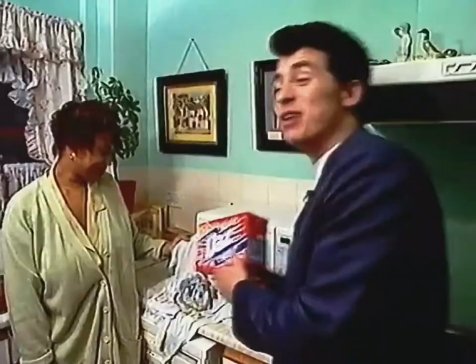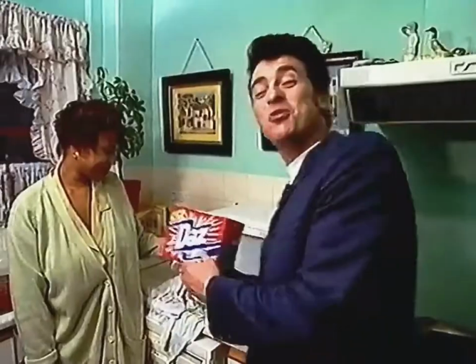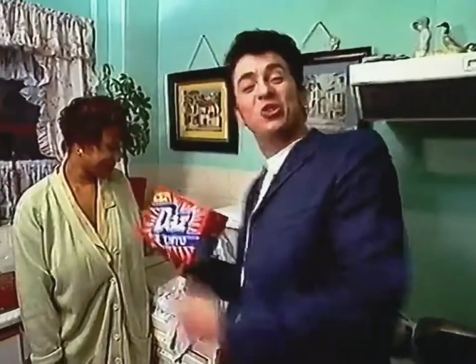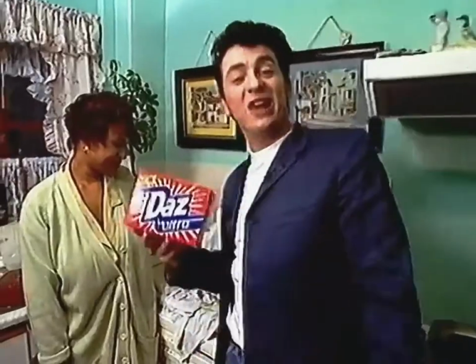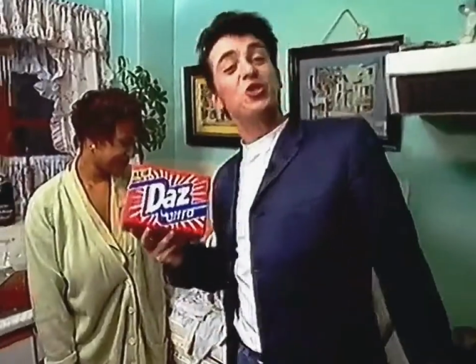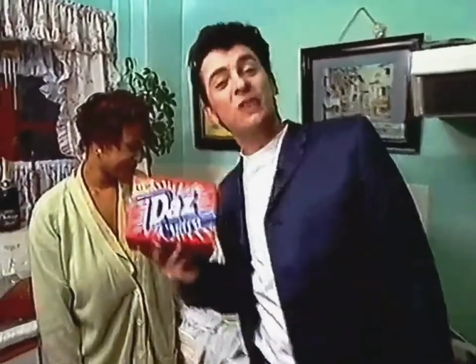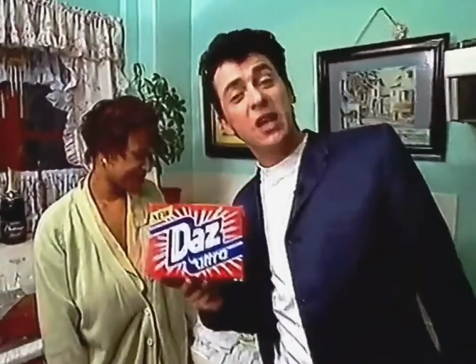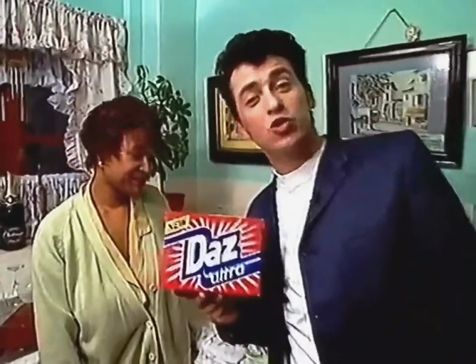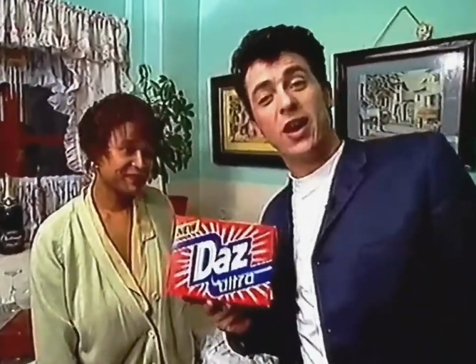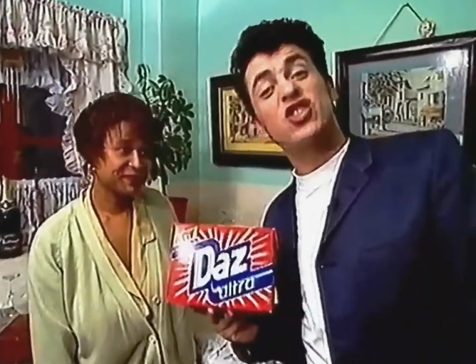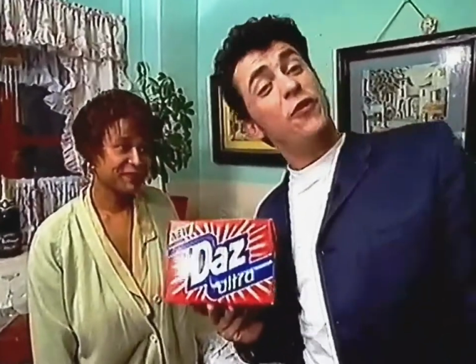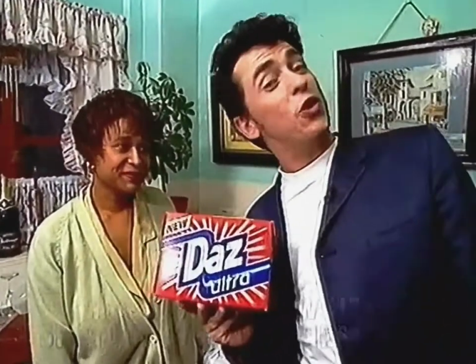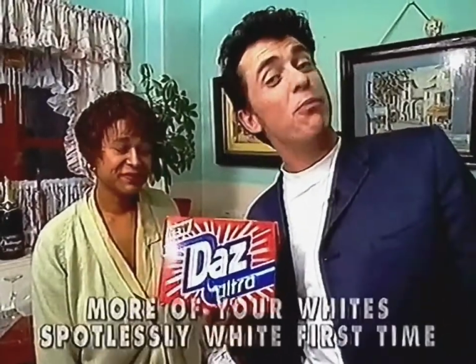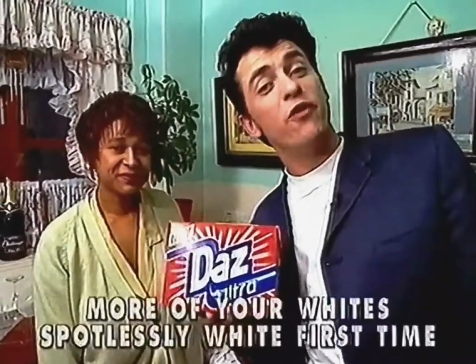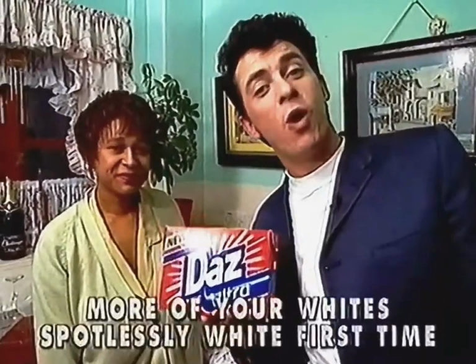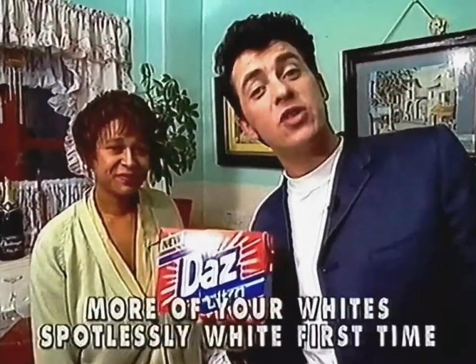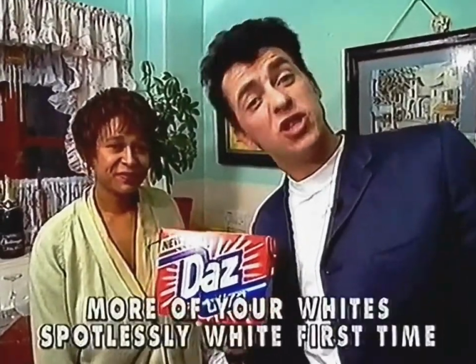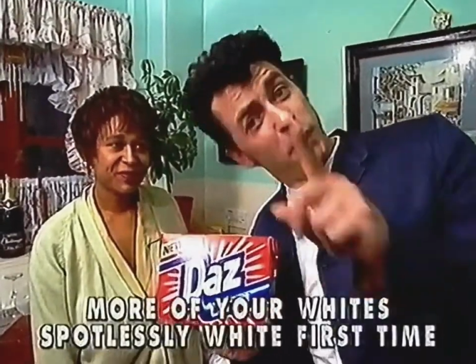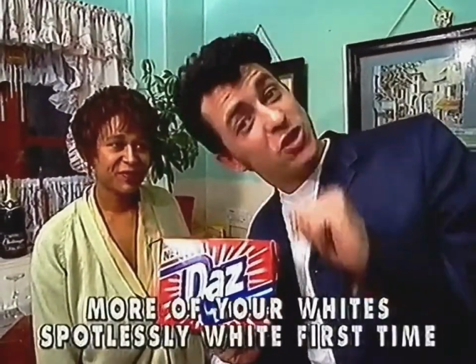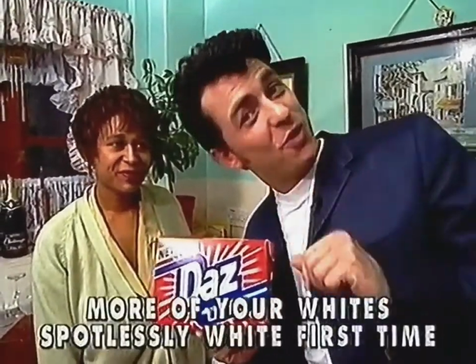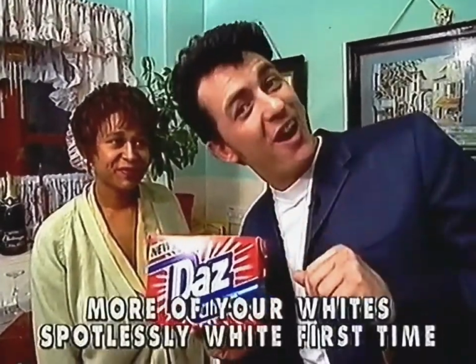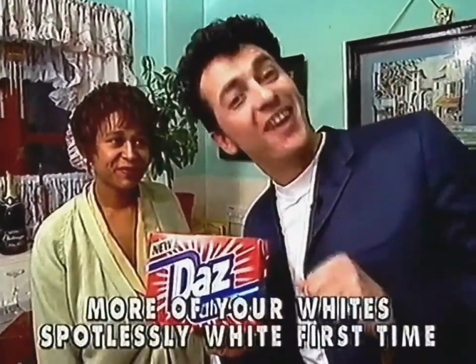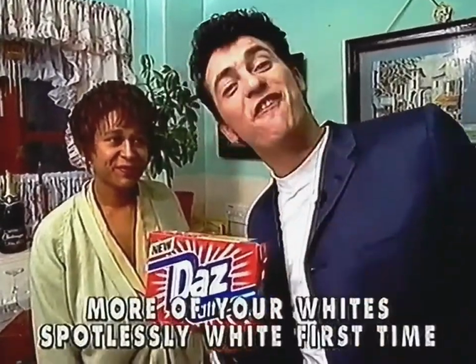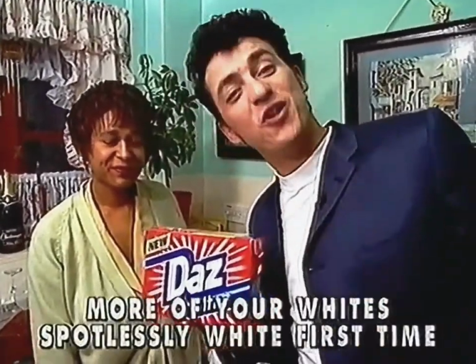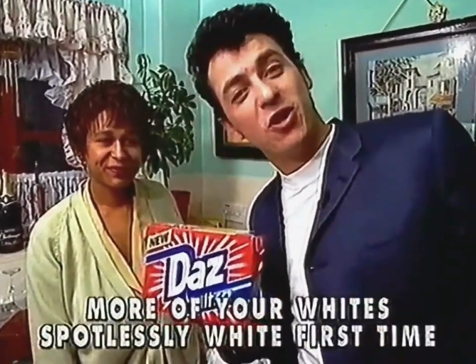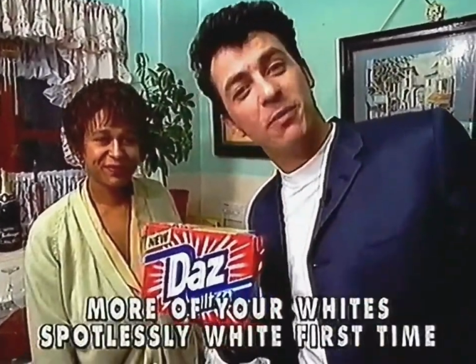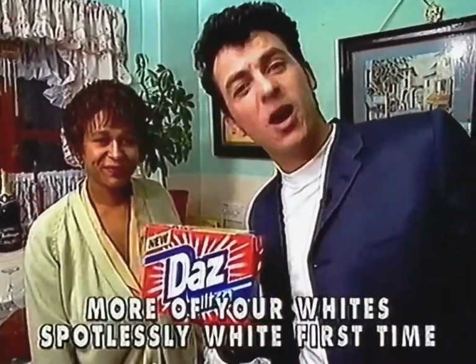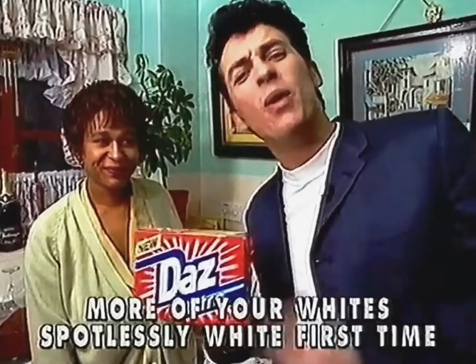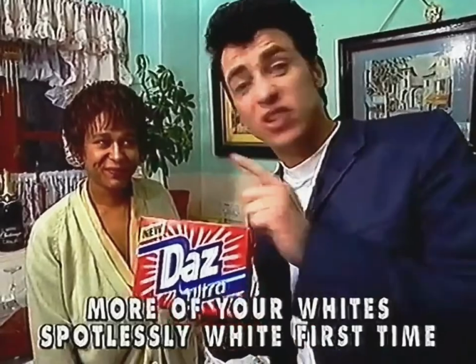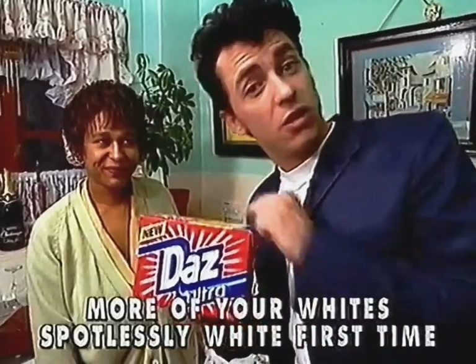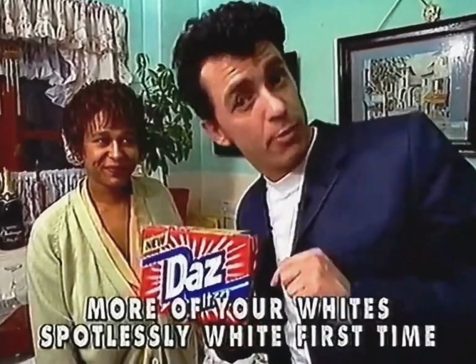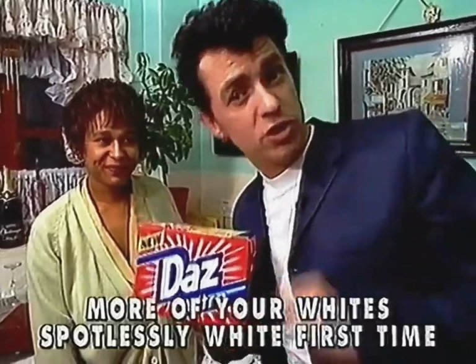Why don't you challenge new Daz Ultra and see if you can get more of your whites spotlessly white first time? Oh, and it's still at the right price.